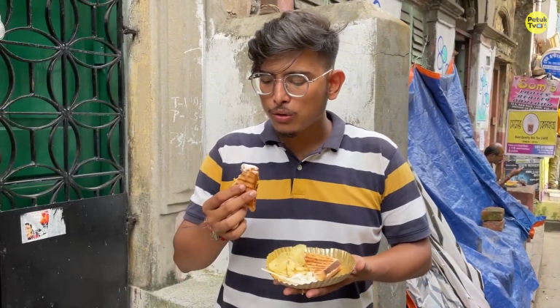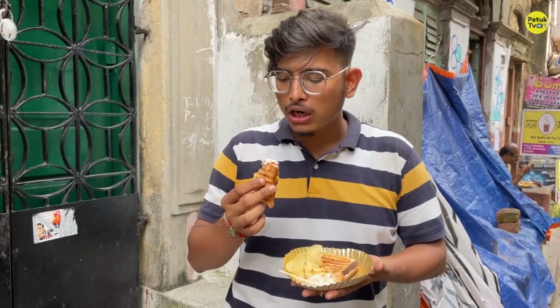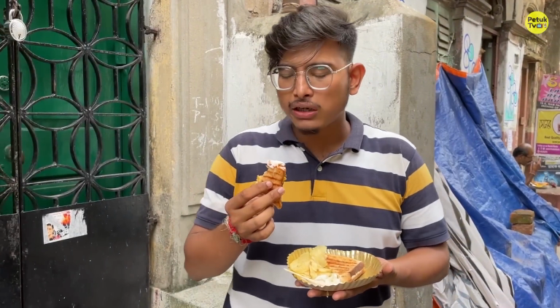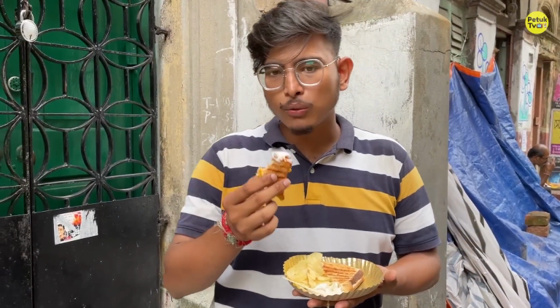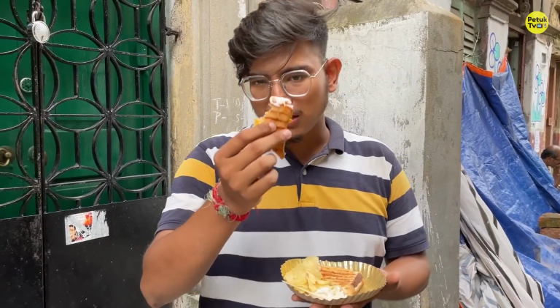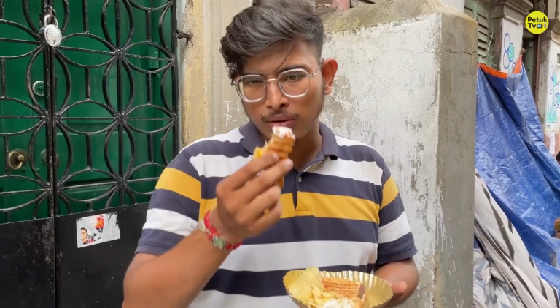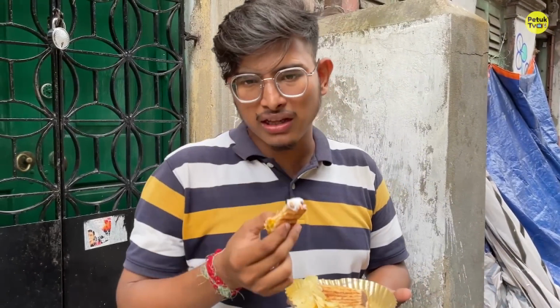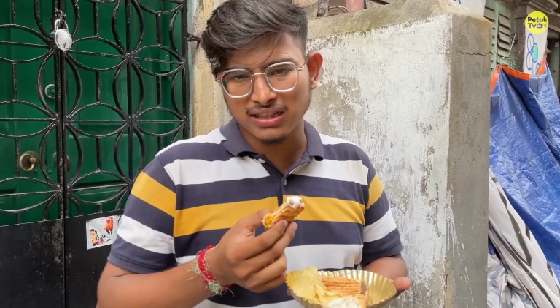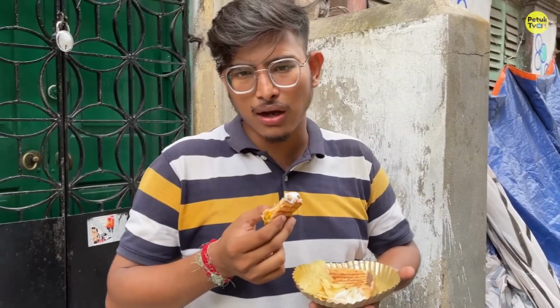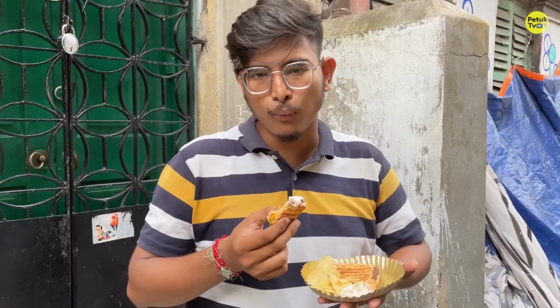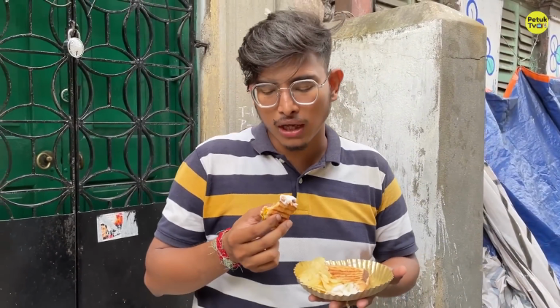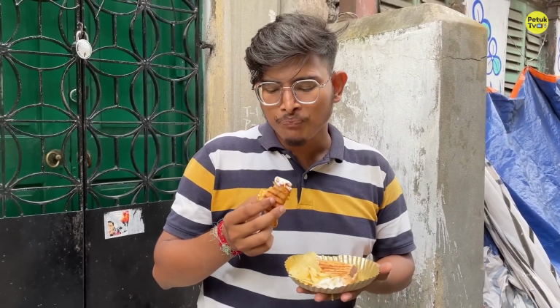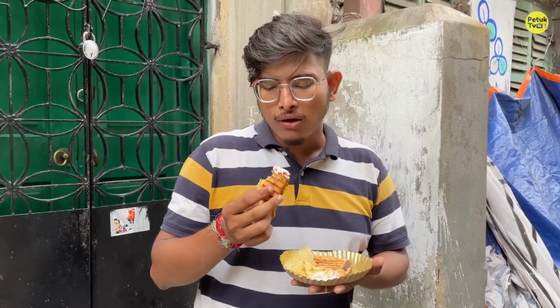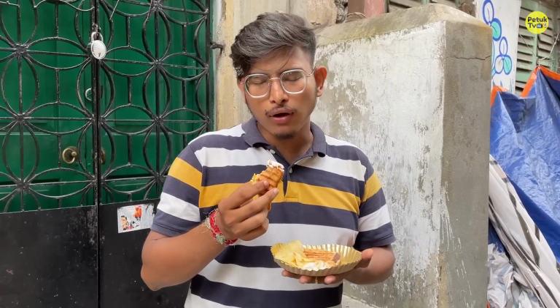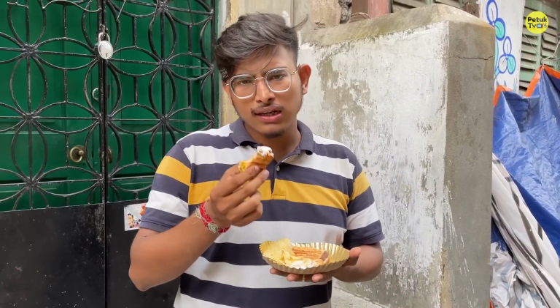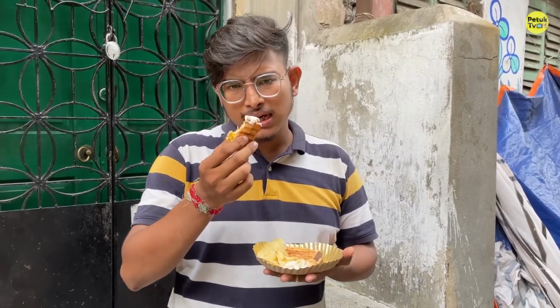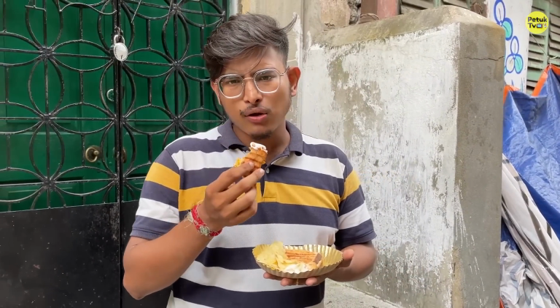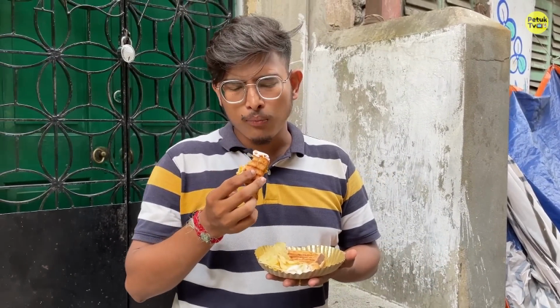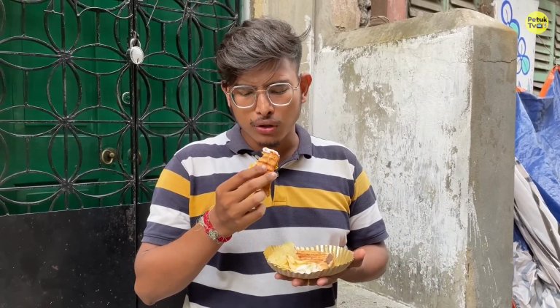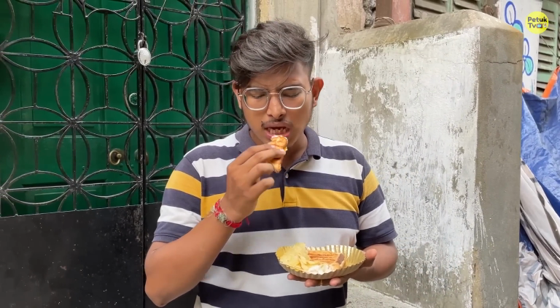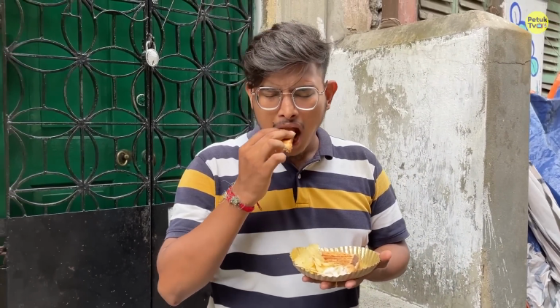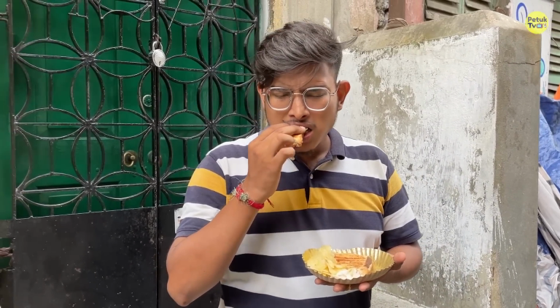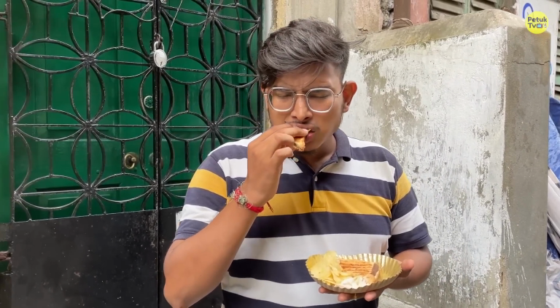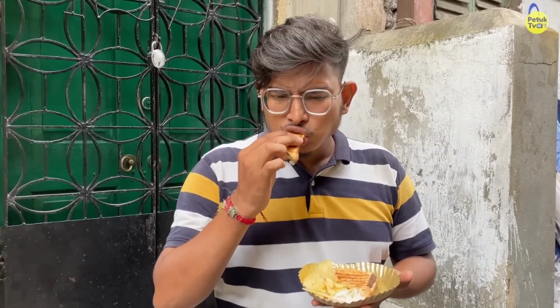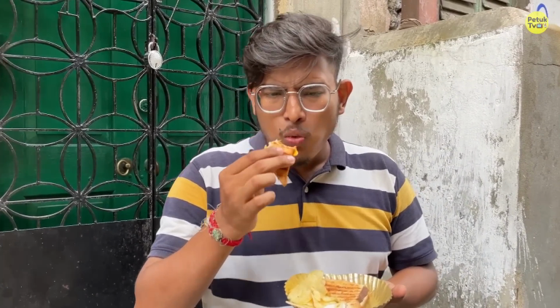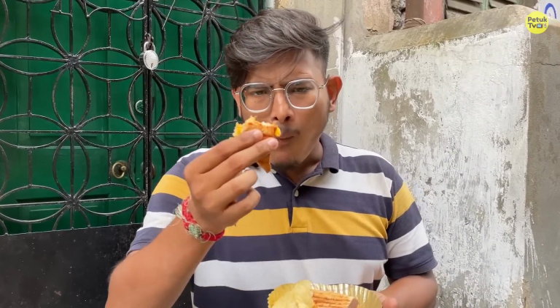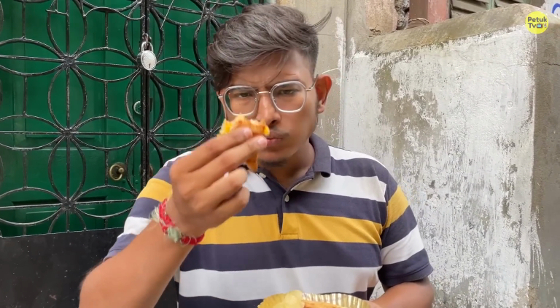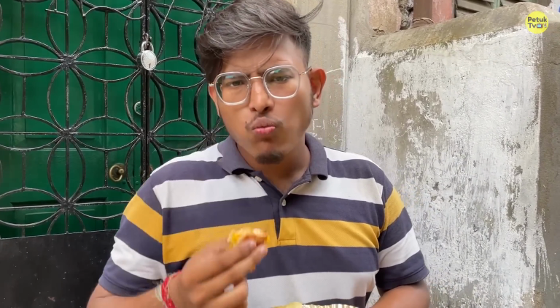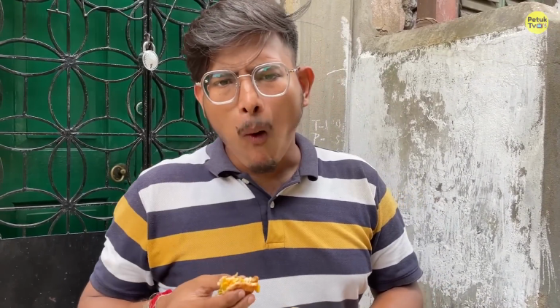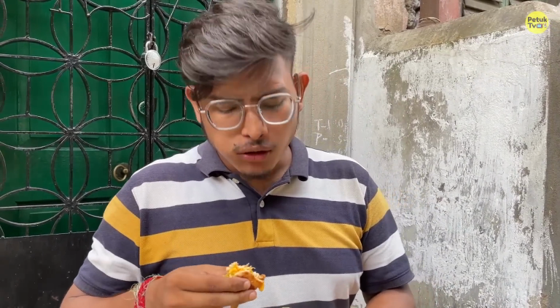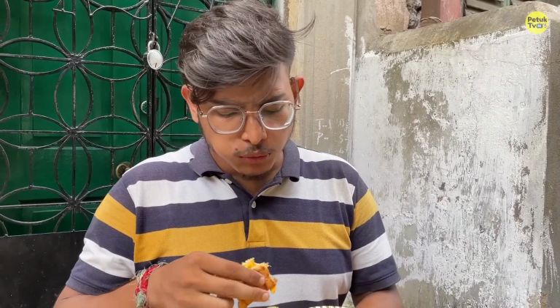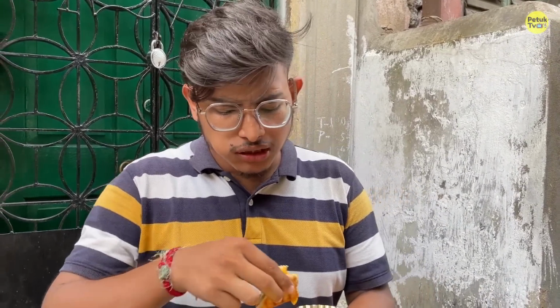The best dish is here. This combo is for 49 rupees. Let's see the combo.